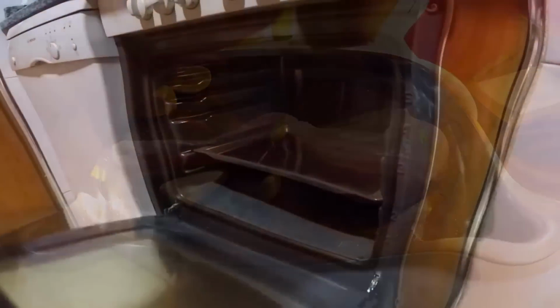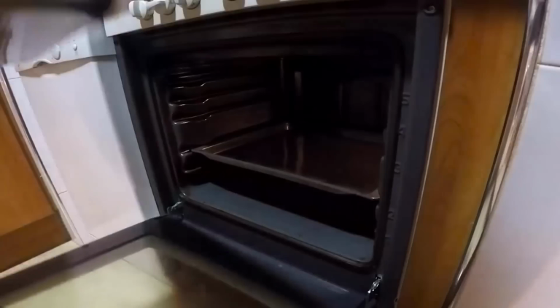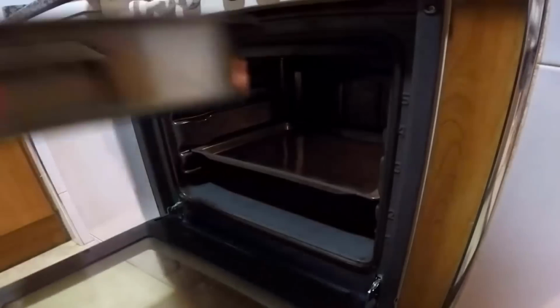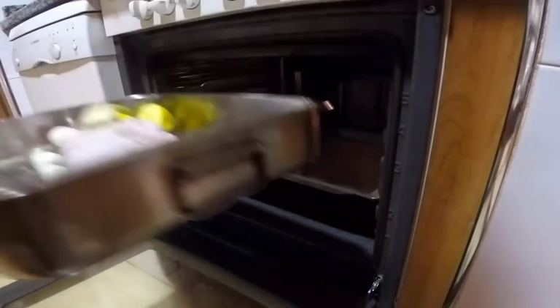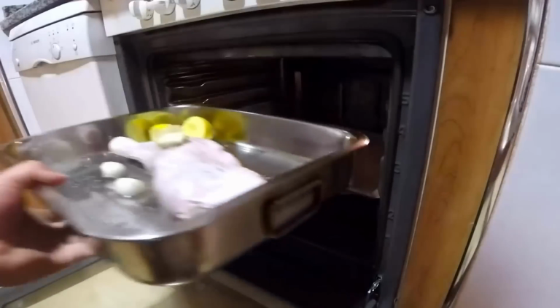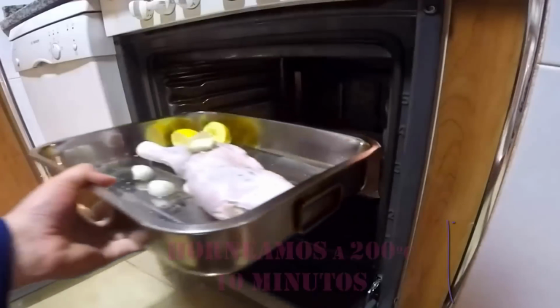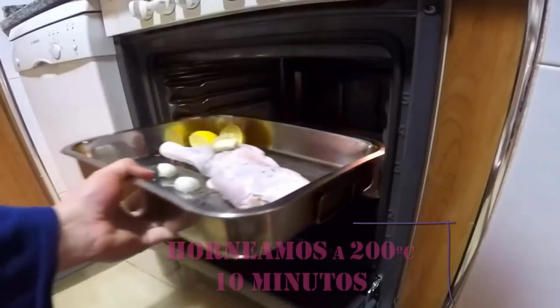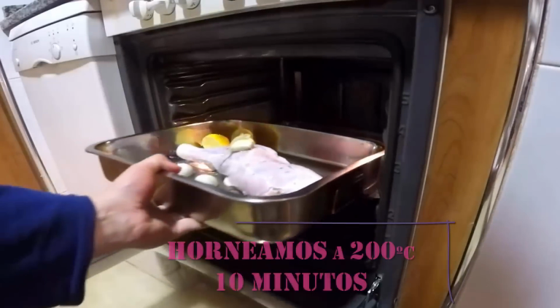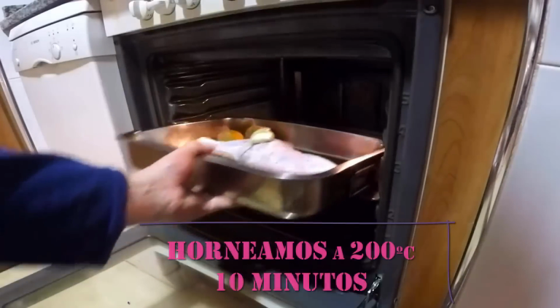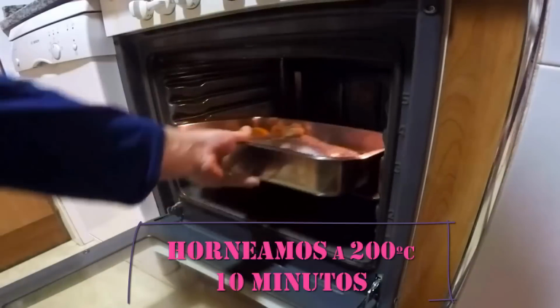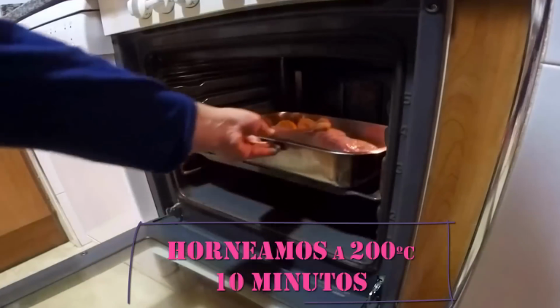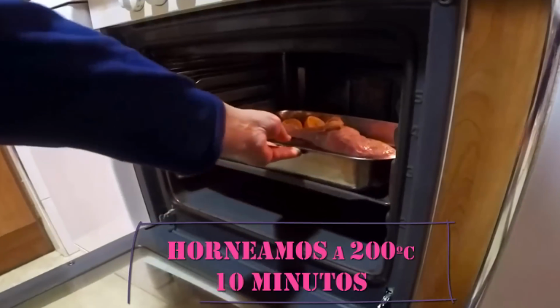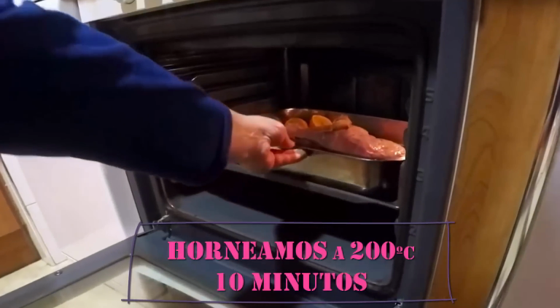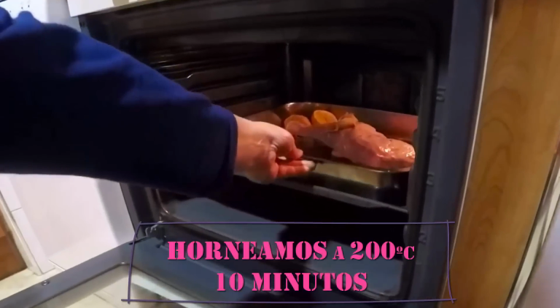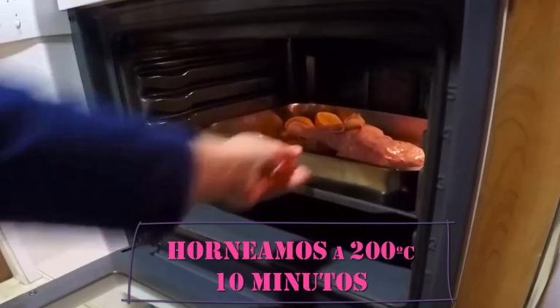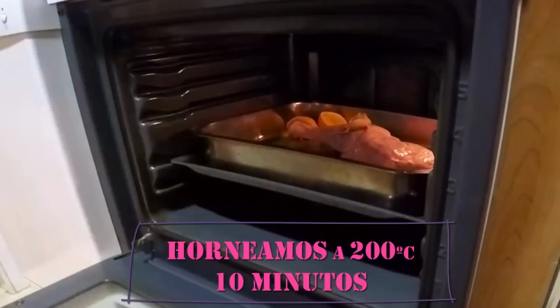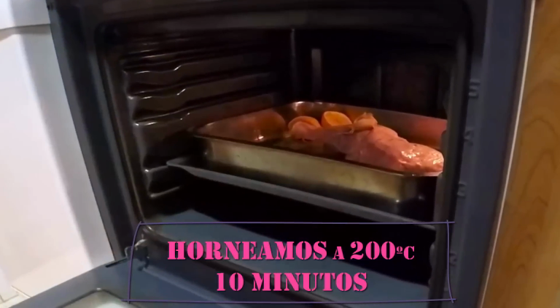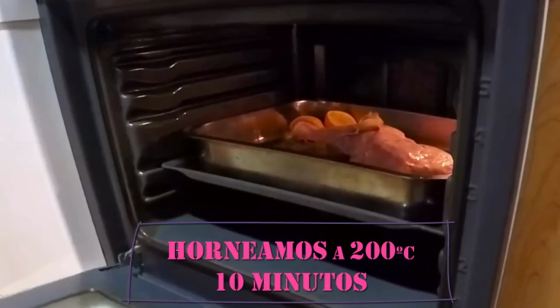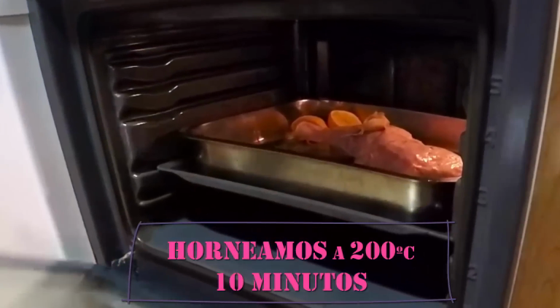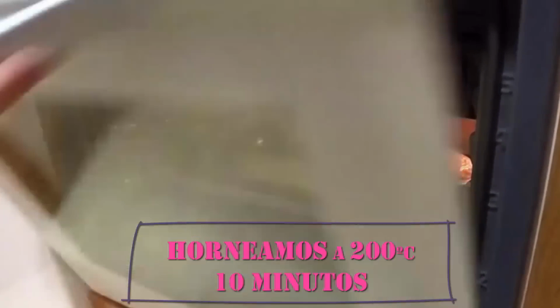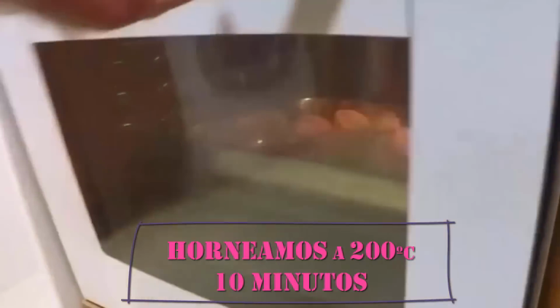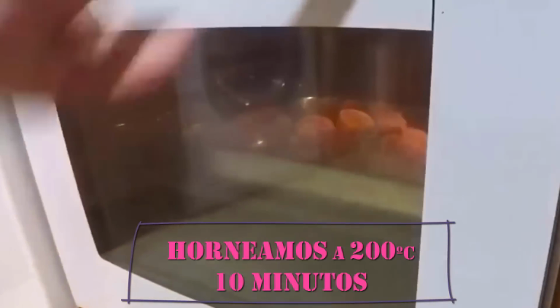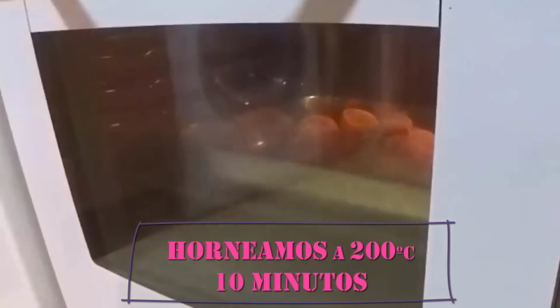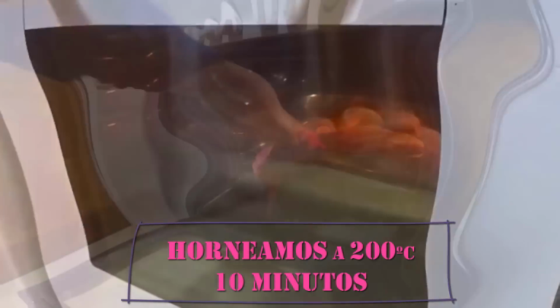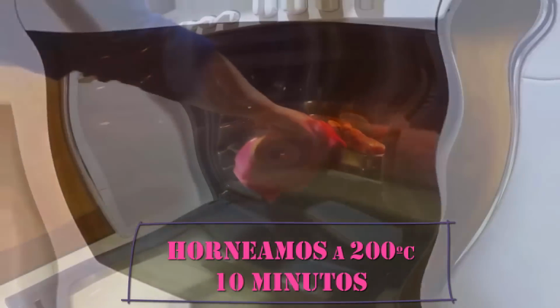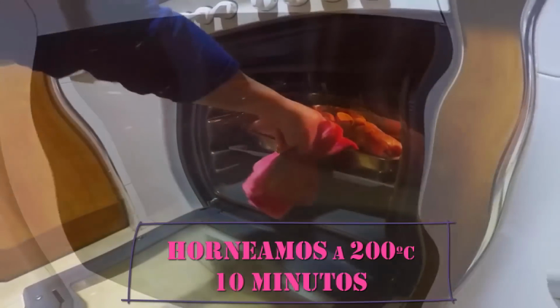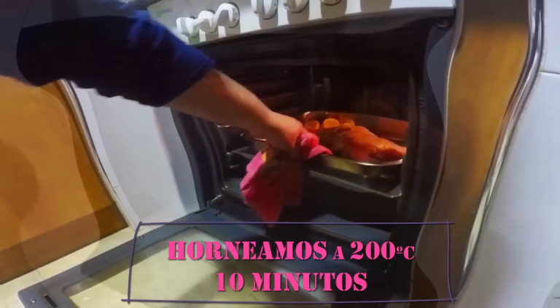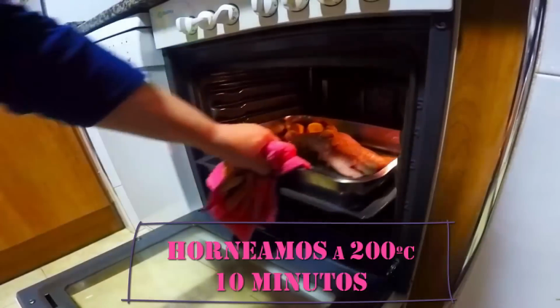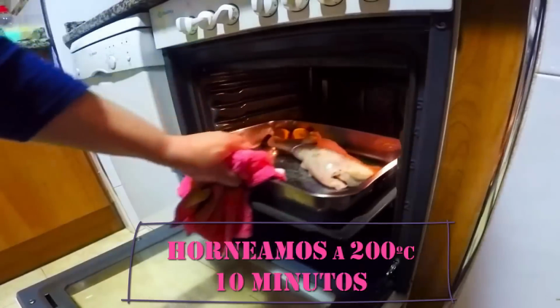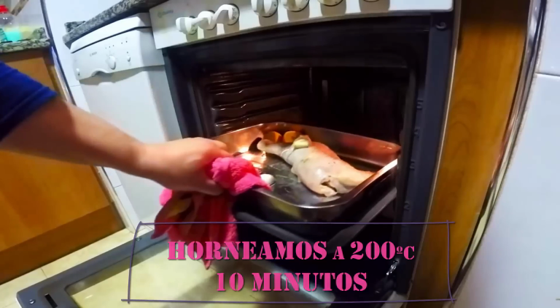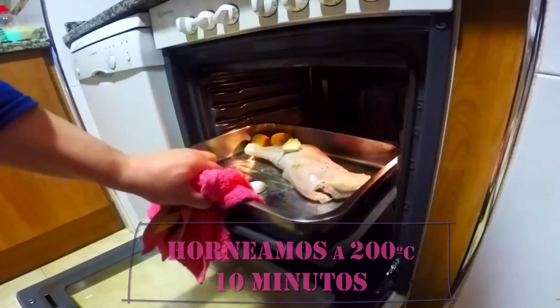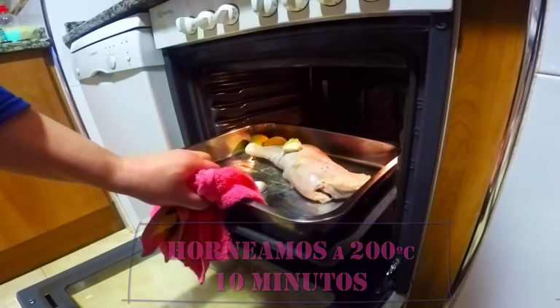Nos ayudará a conseguir un asado más jugoso y además mucho más dorado por la superficie. Añadimos una pizca de pimienta negra y directamente al horno. Horneamos 10 minutos a 200 grados.